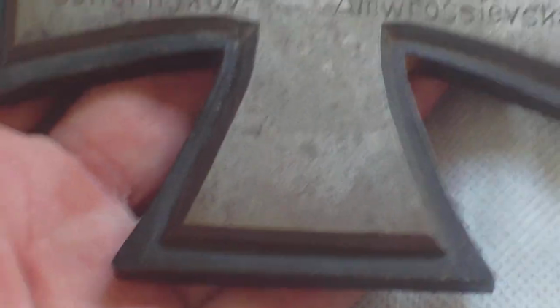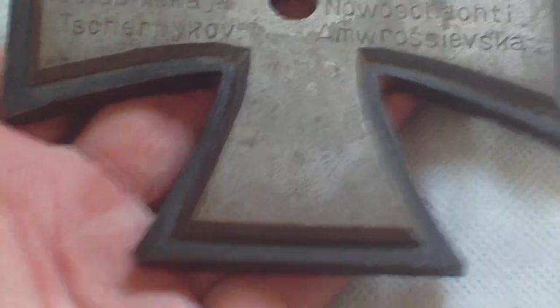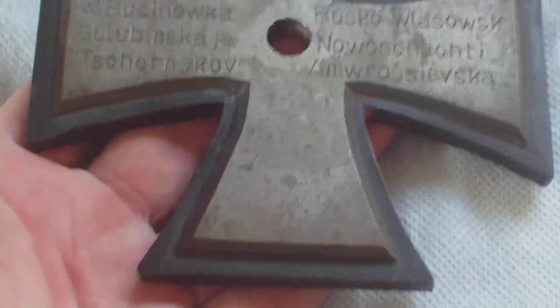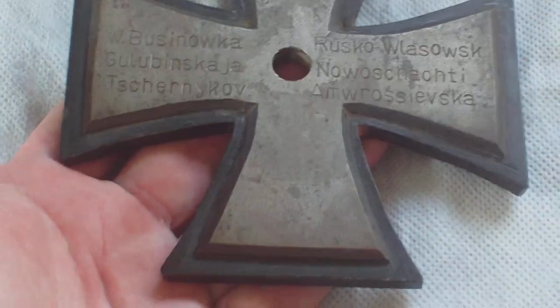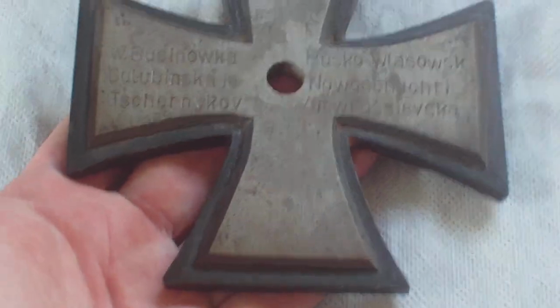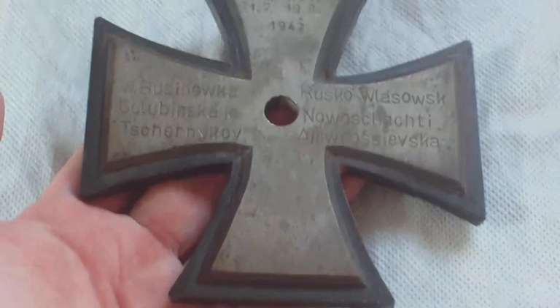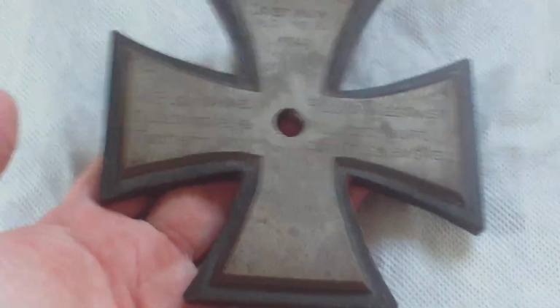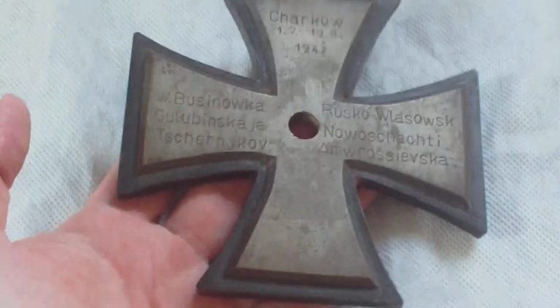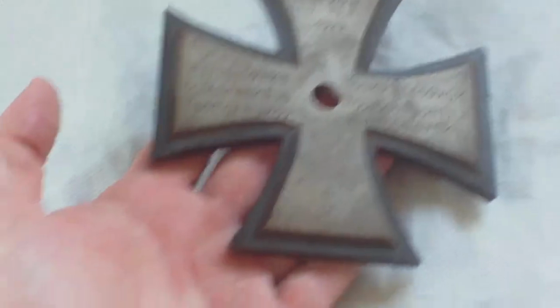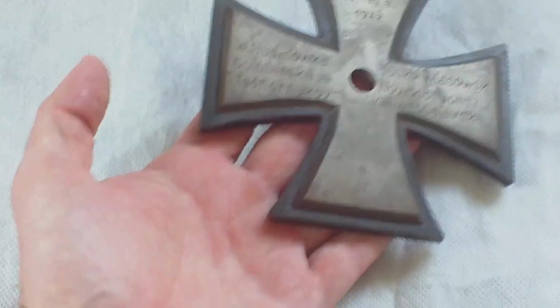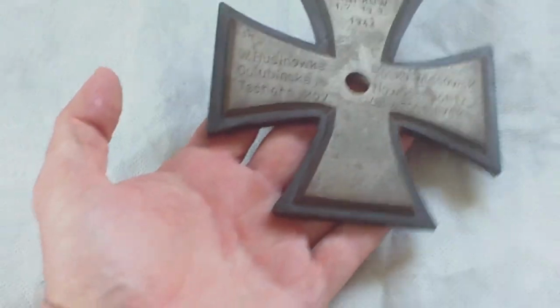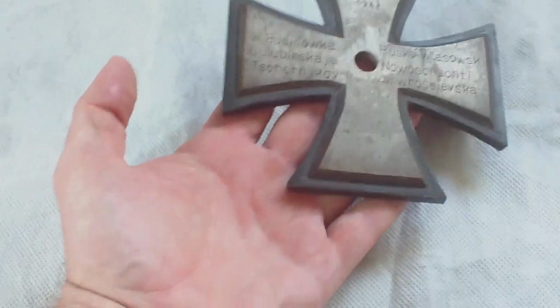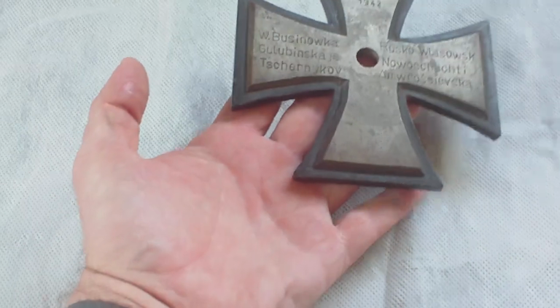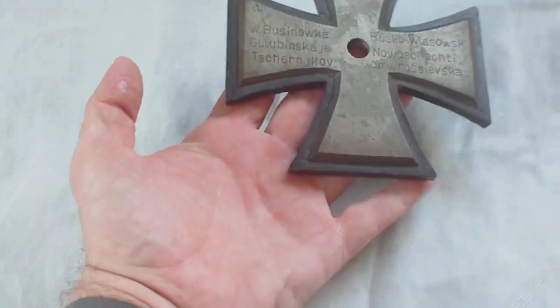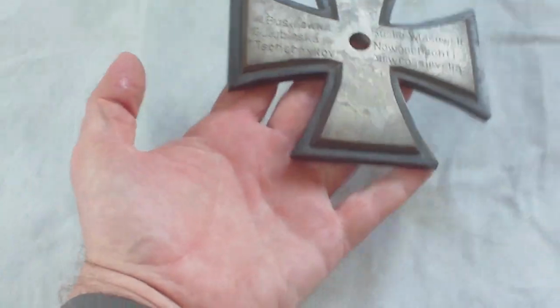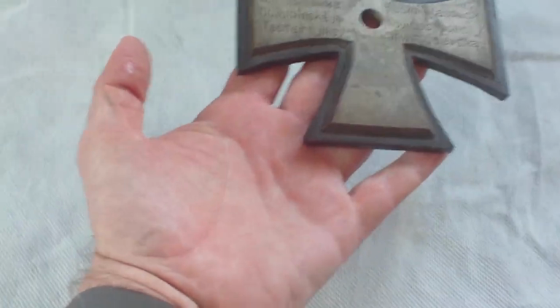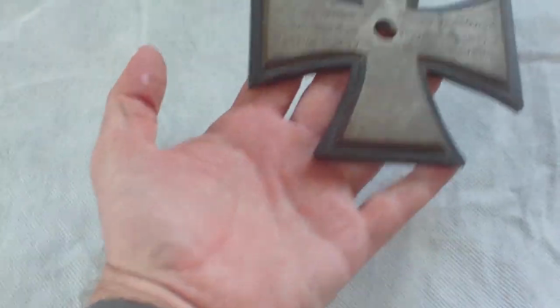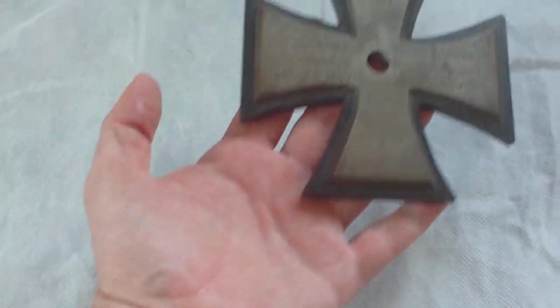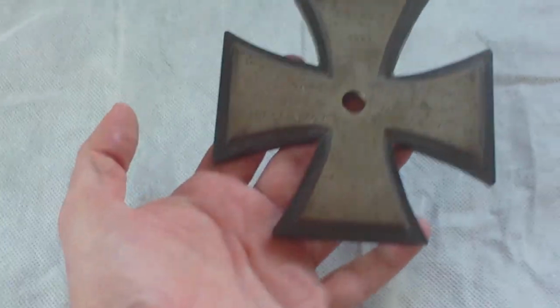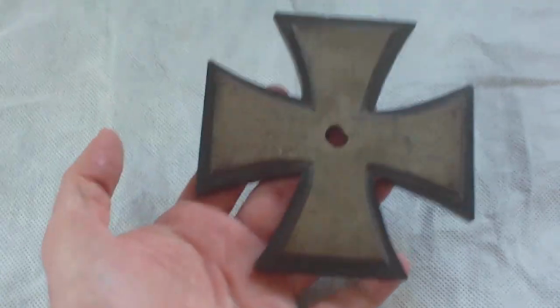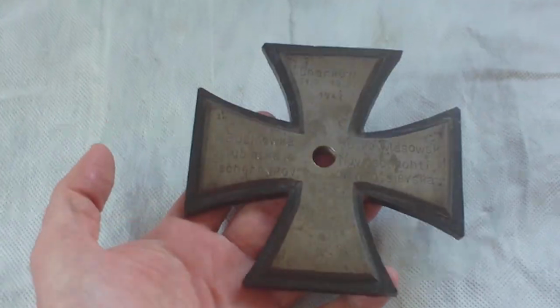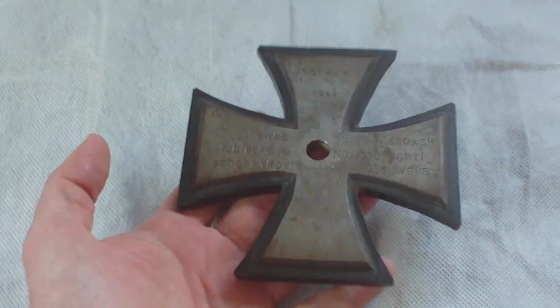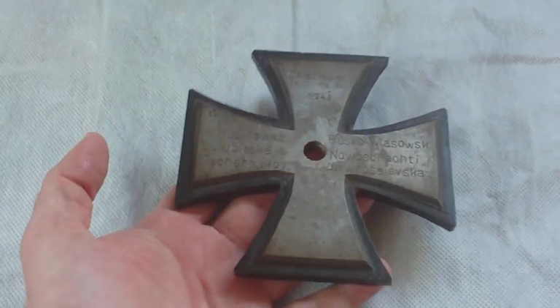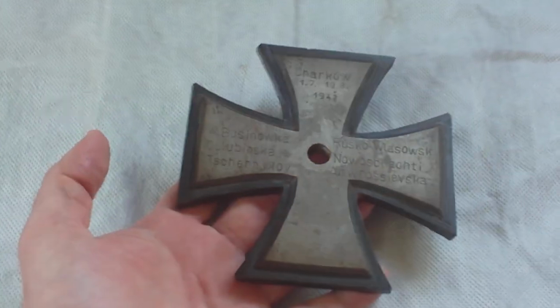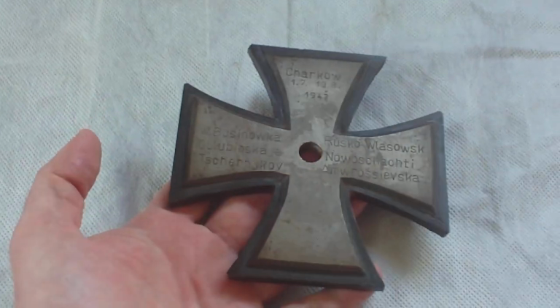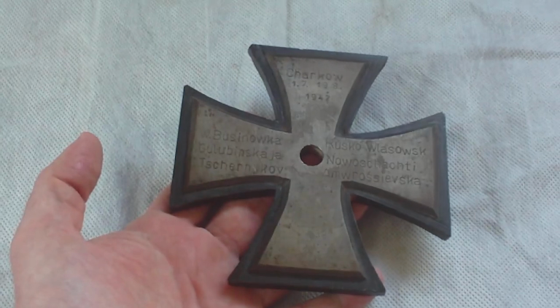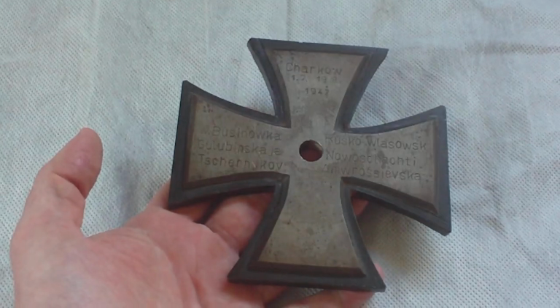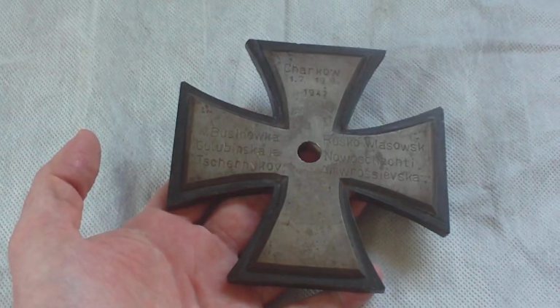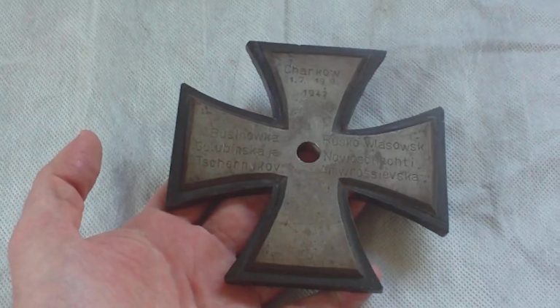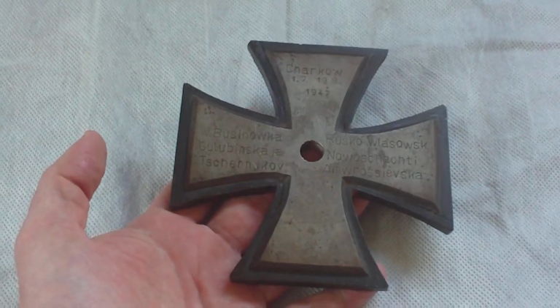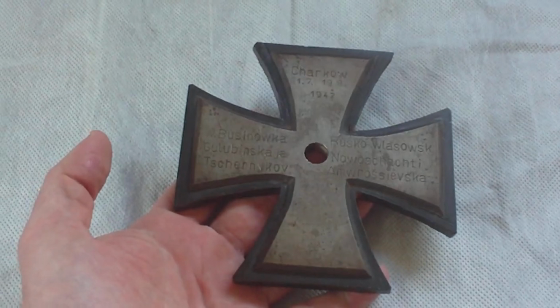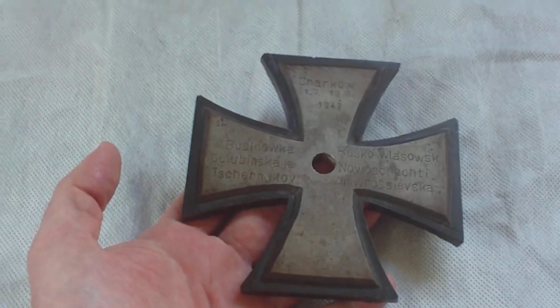A nice piece of kit. You can see how big it is — it feels really solid.